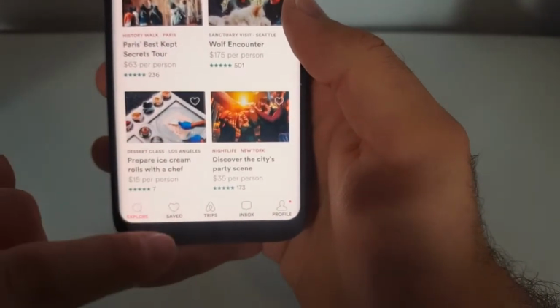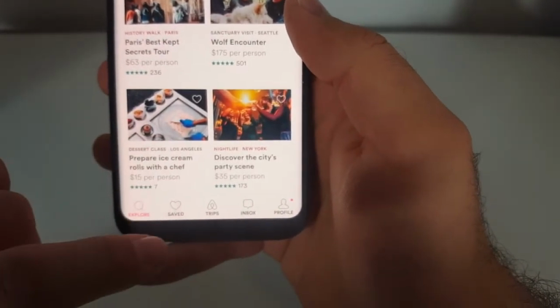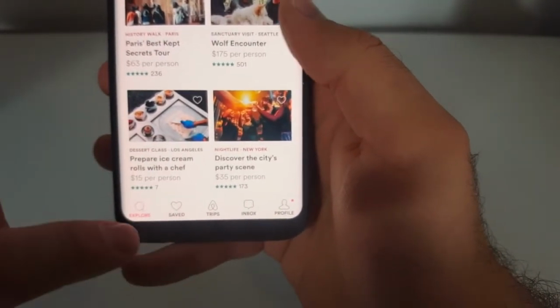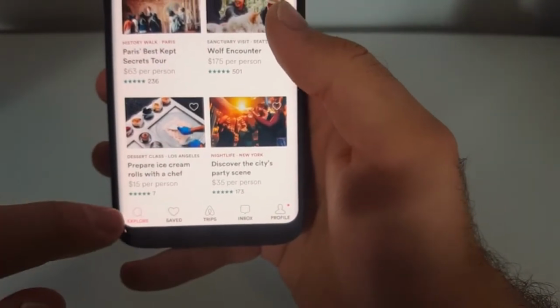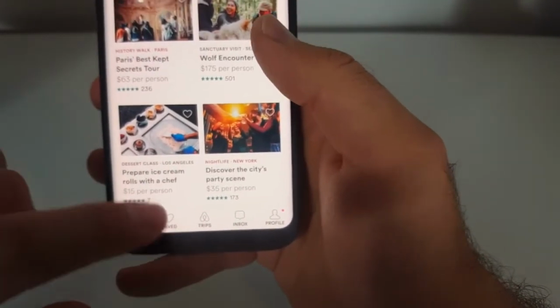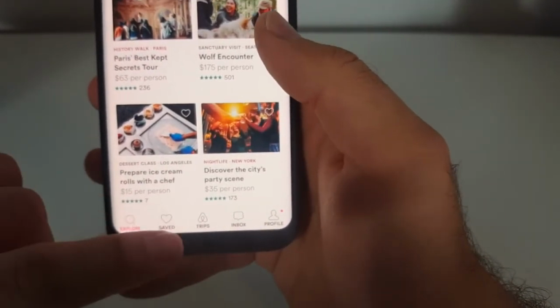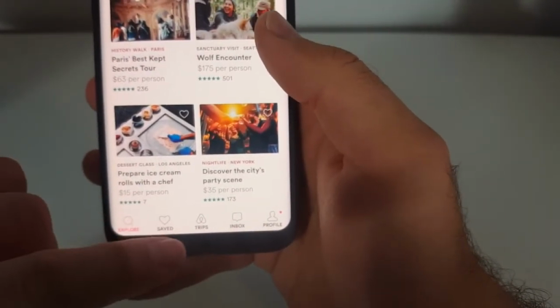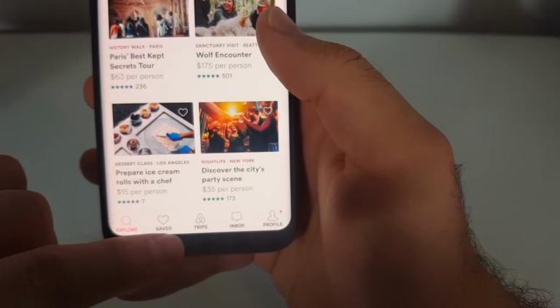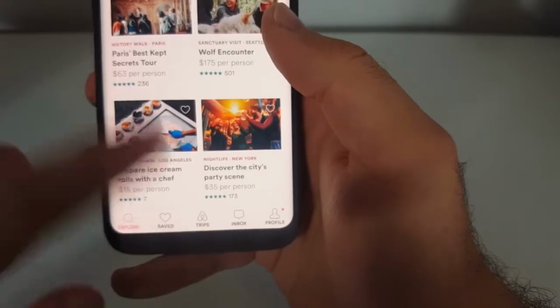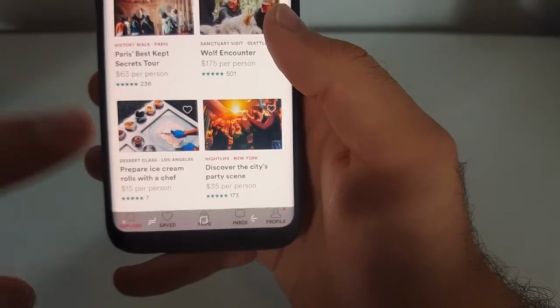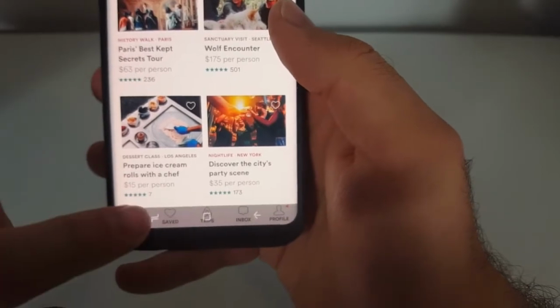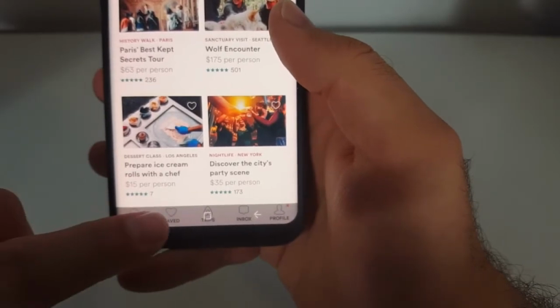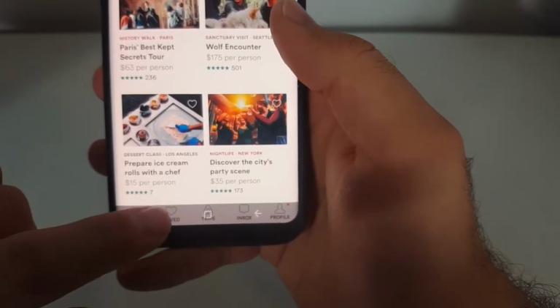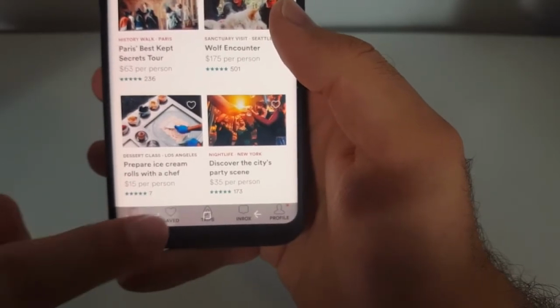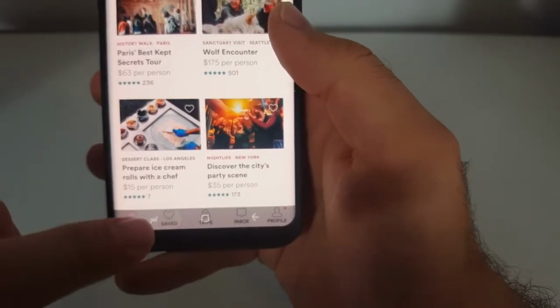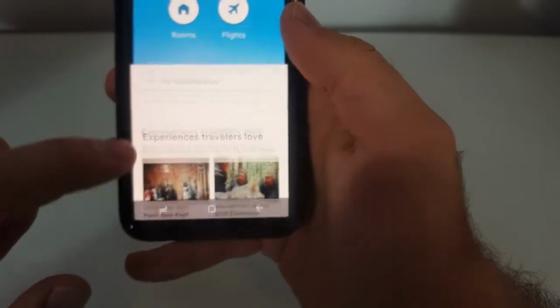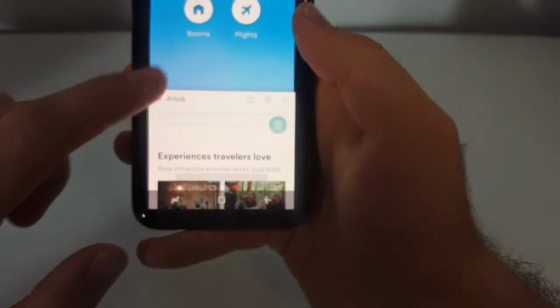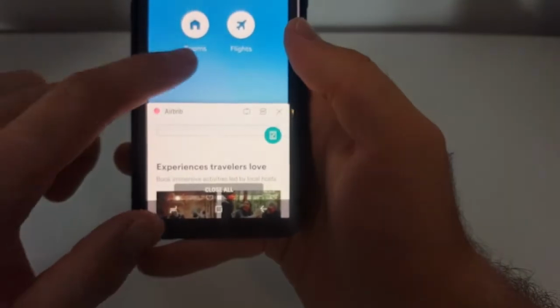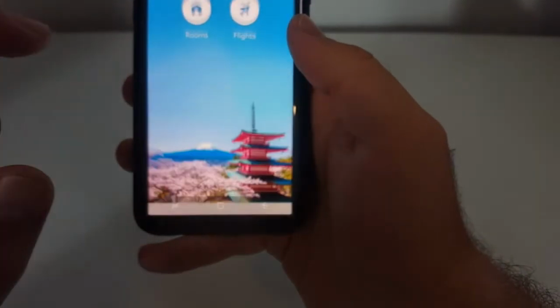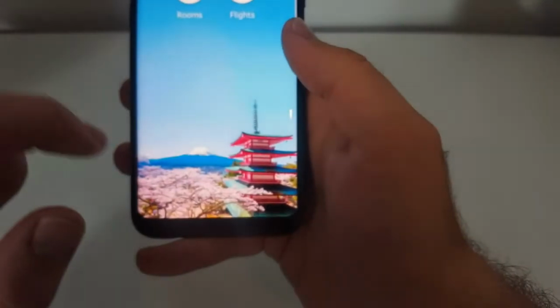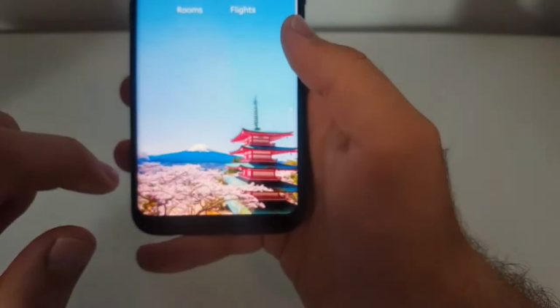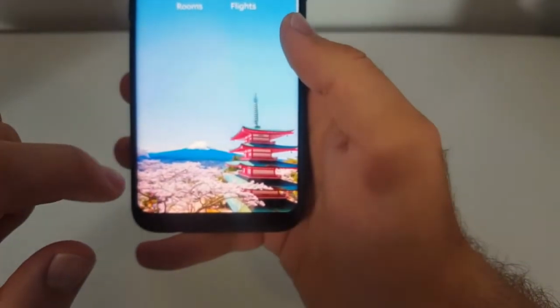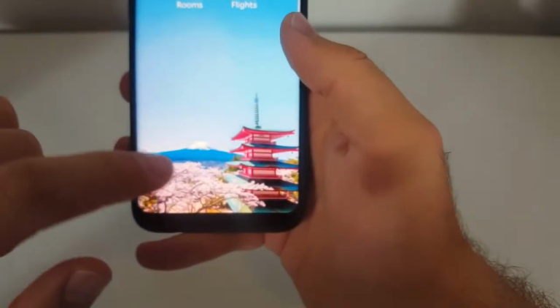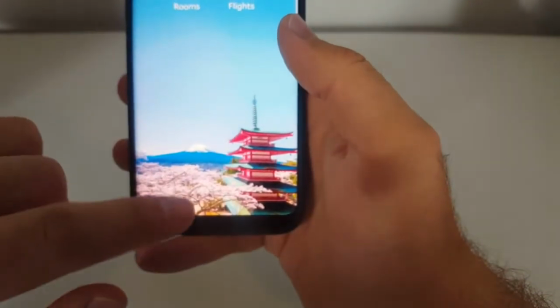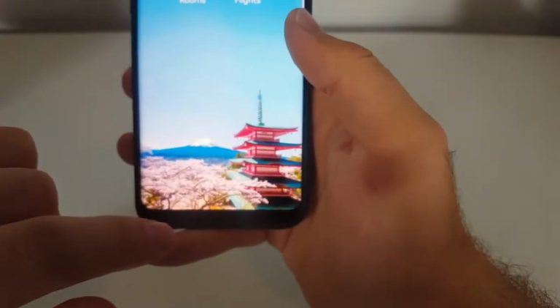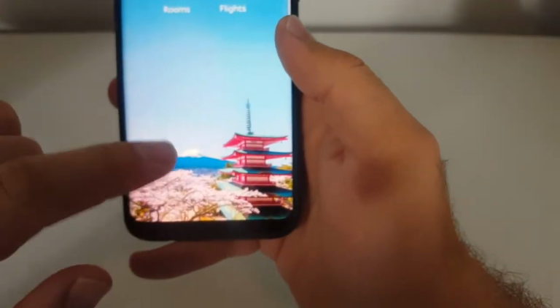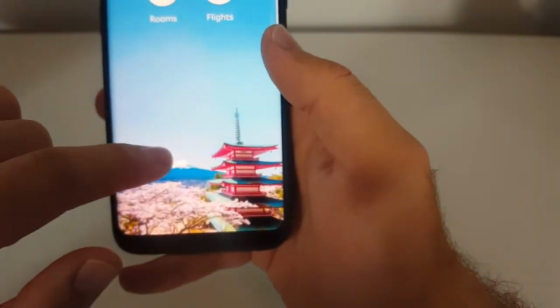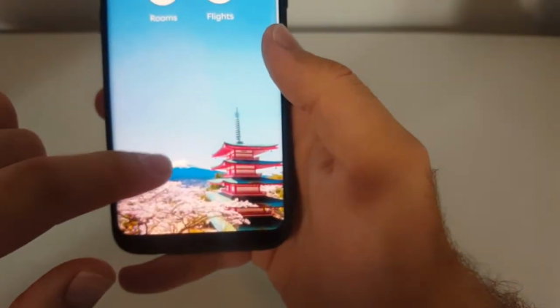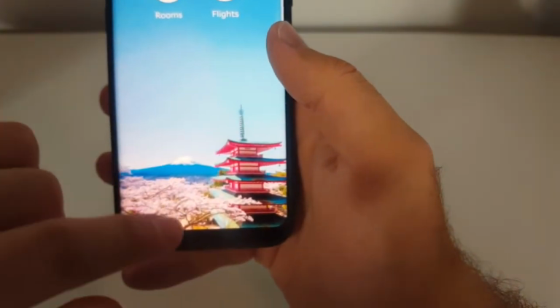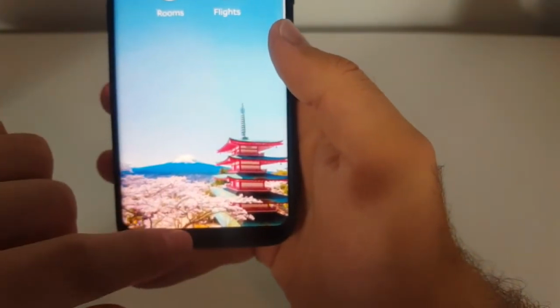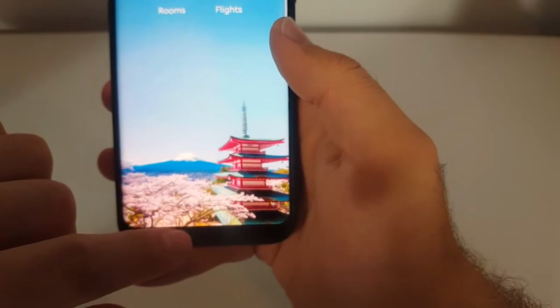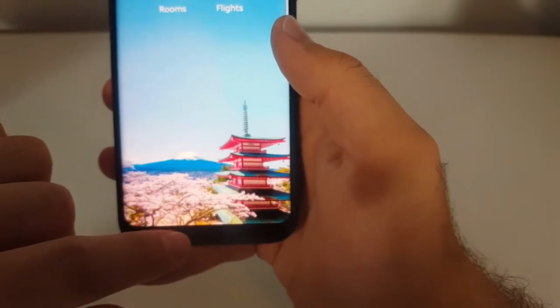Let's try this on a different app. See here, it doesn't show the navigation.